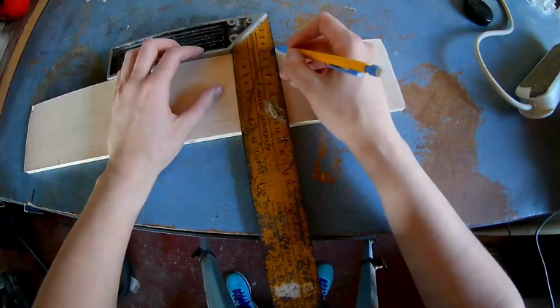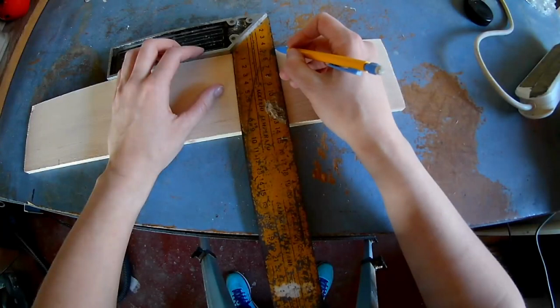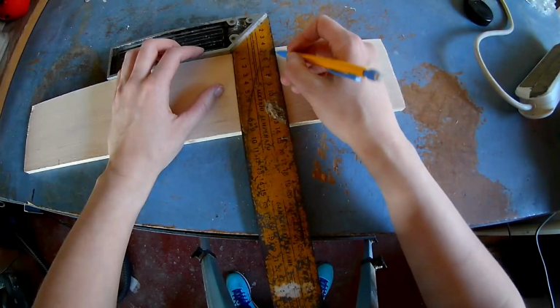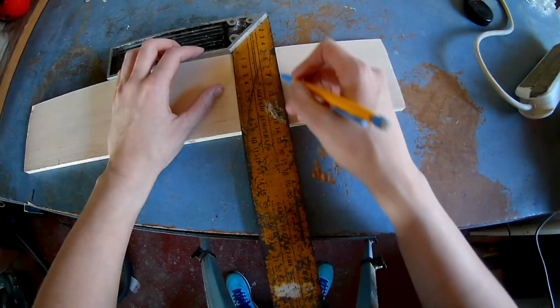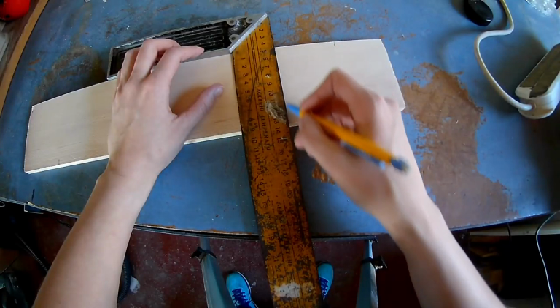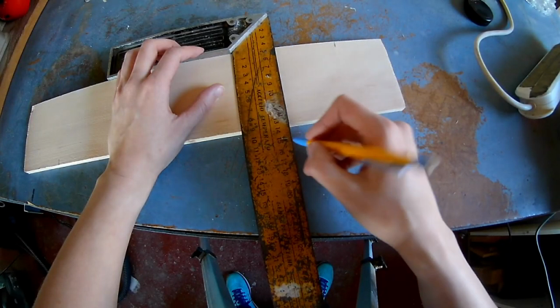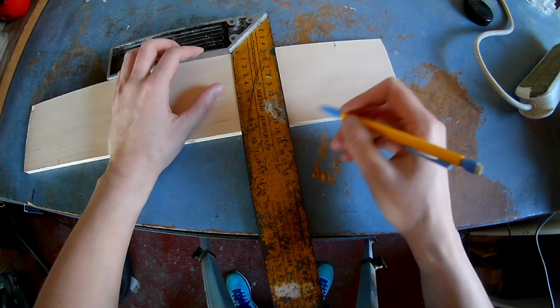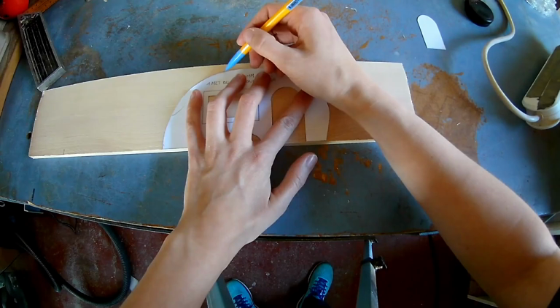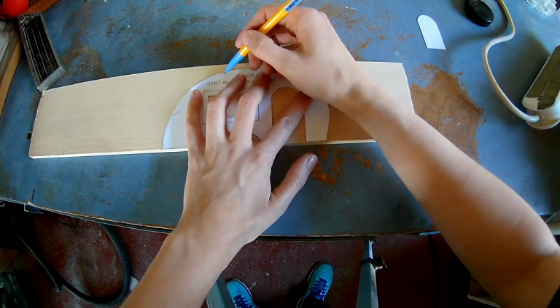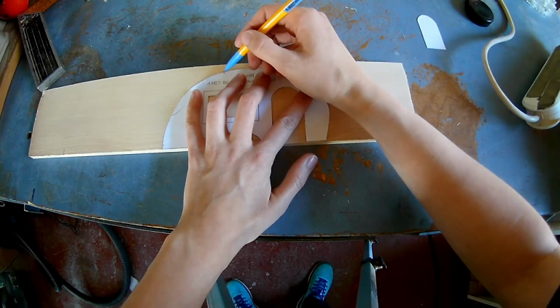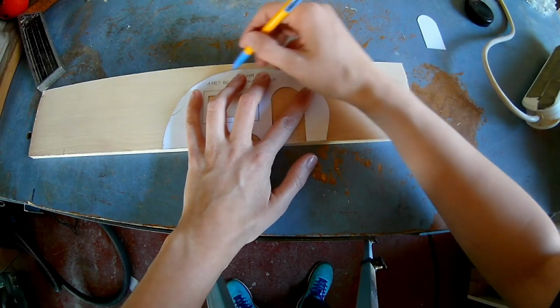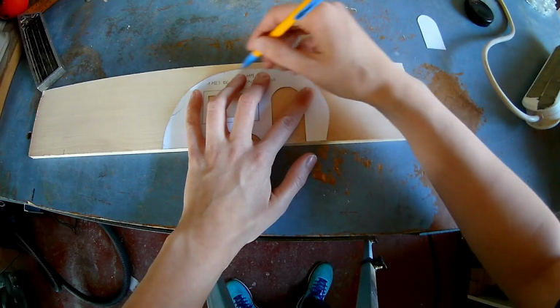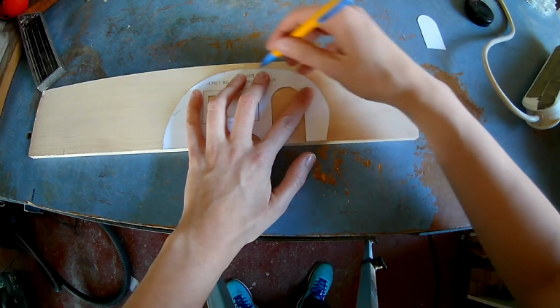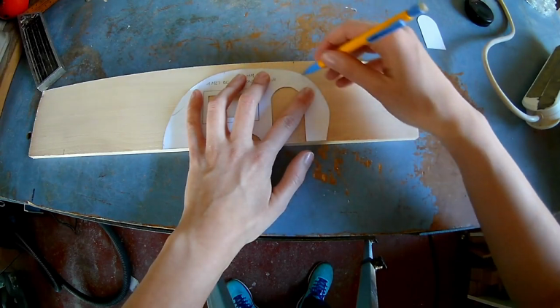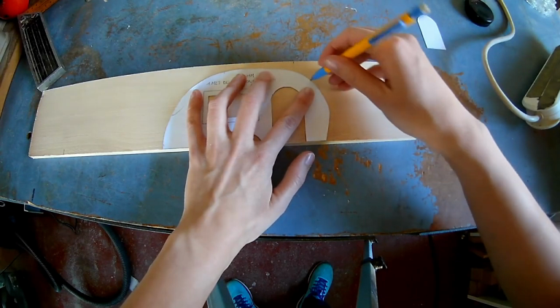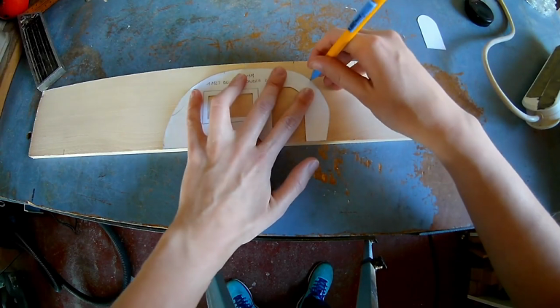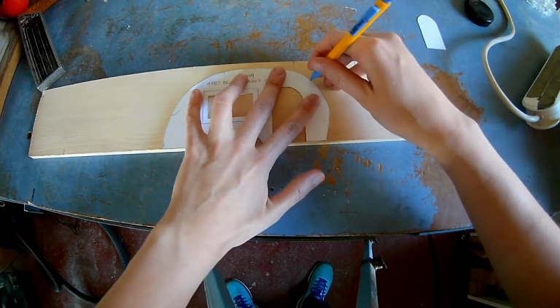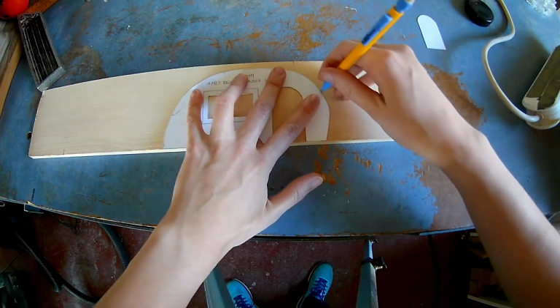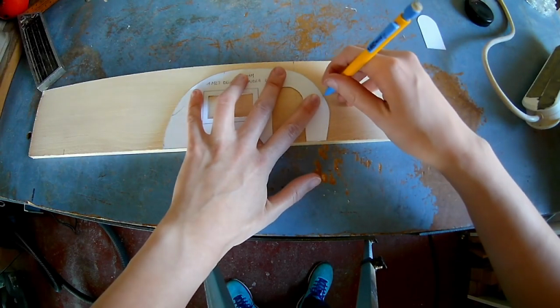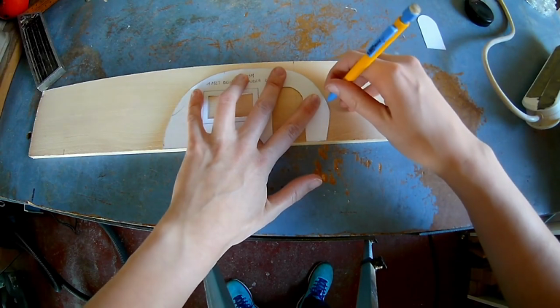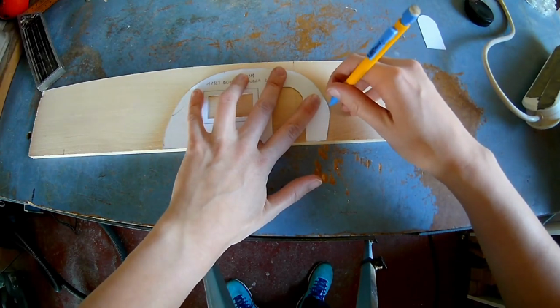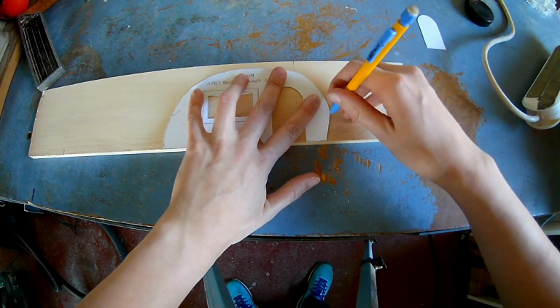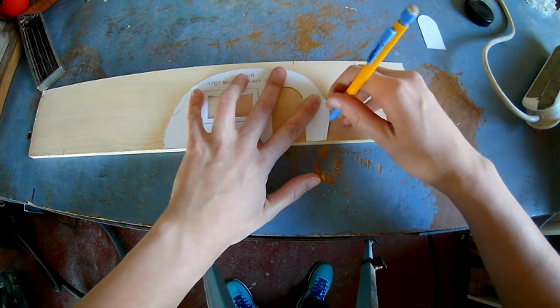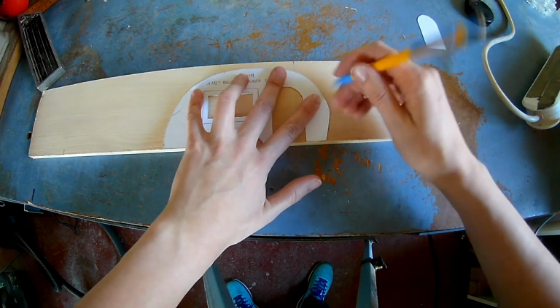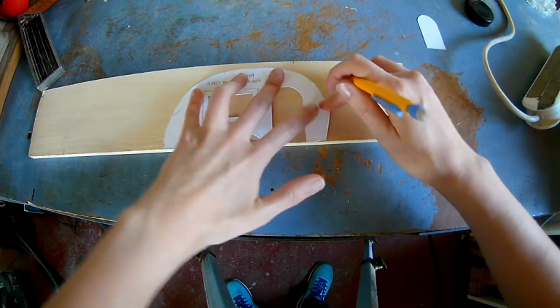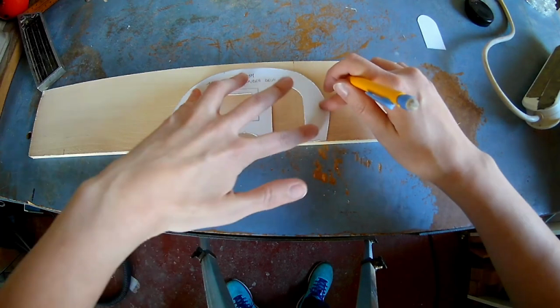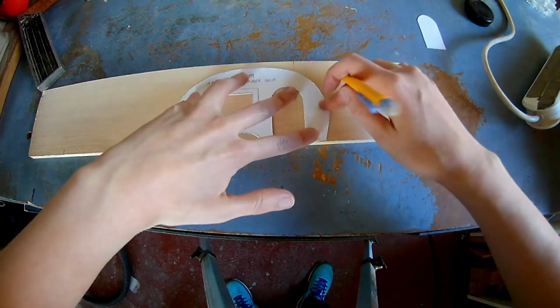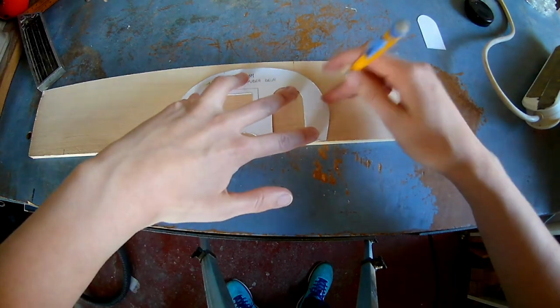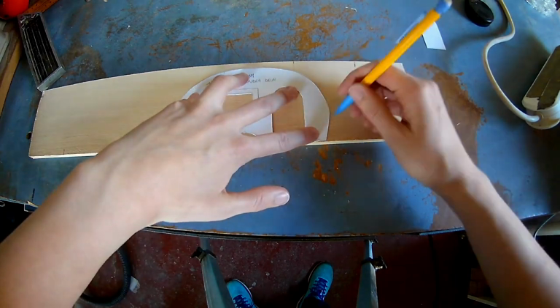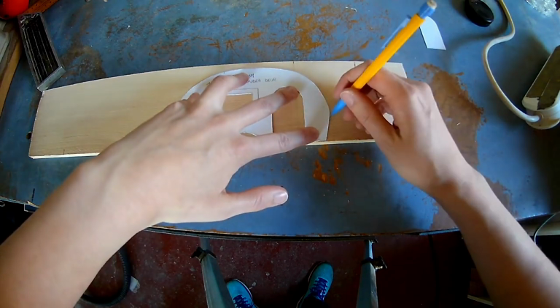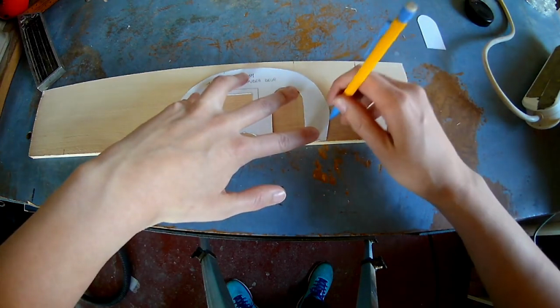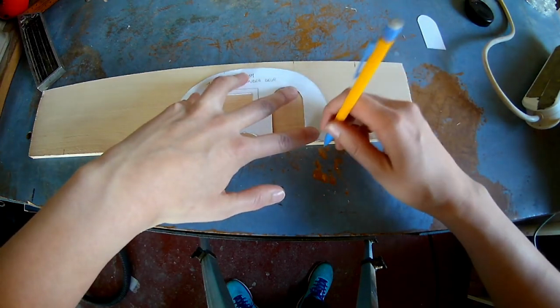Transfer all the patterns onto the wood. If you want my plans, you can go to my Patreon page and become a patron.